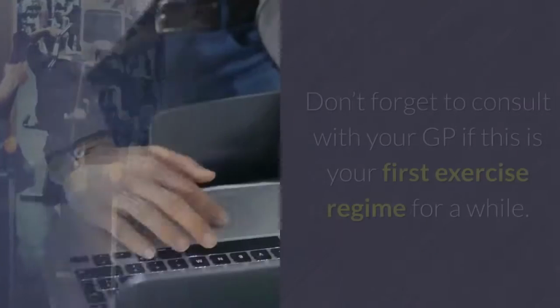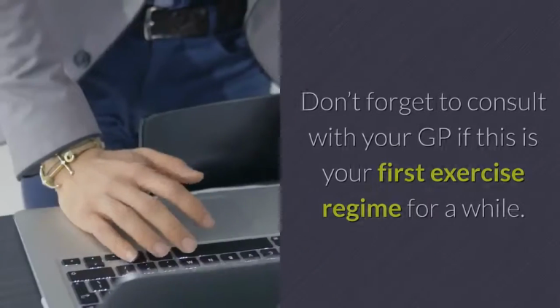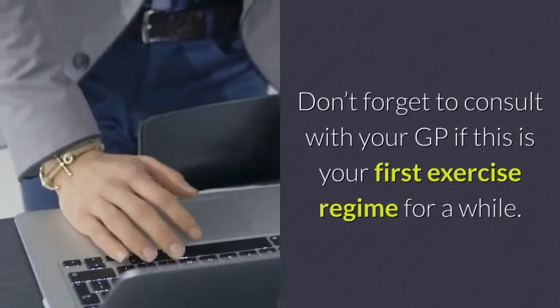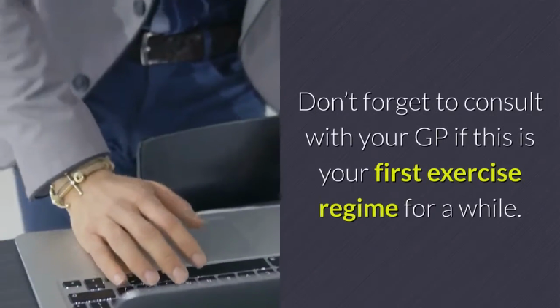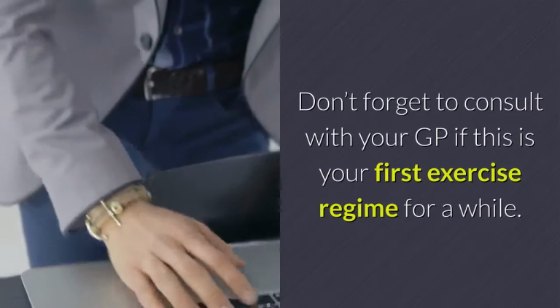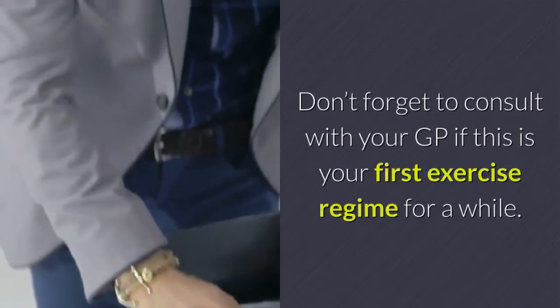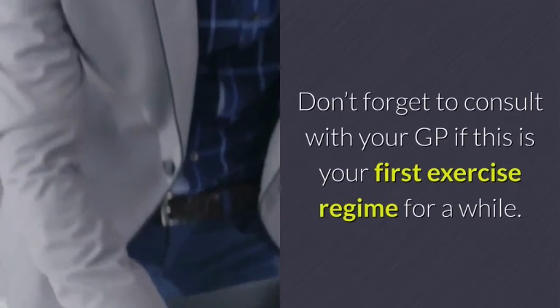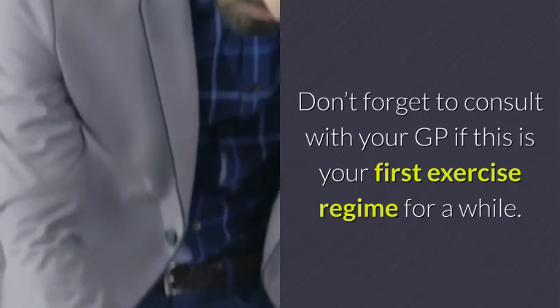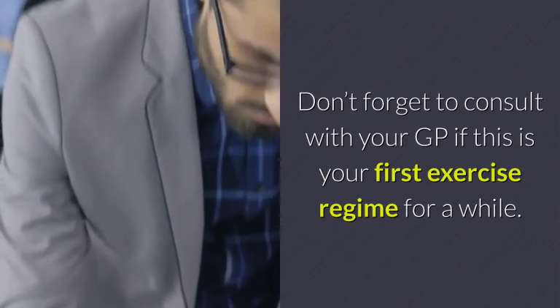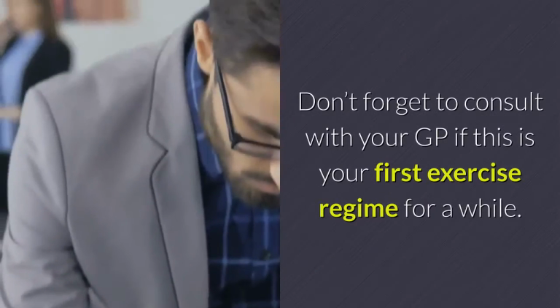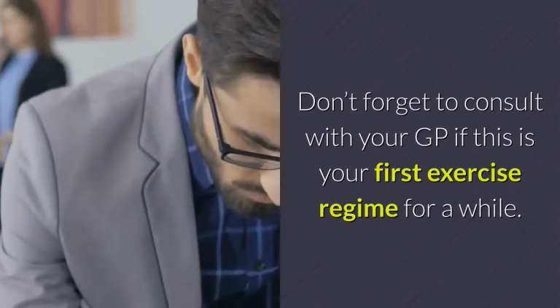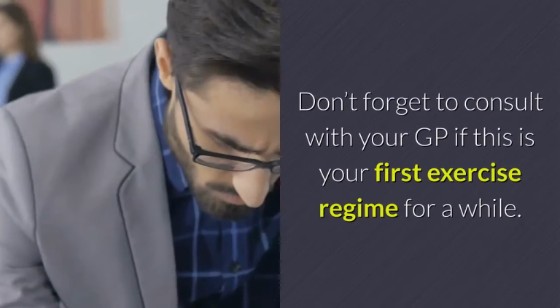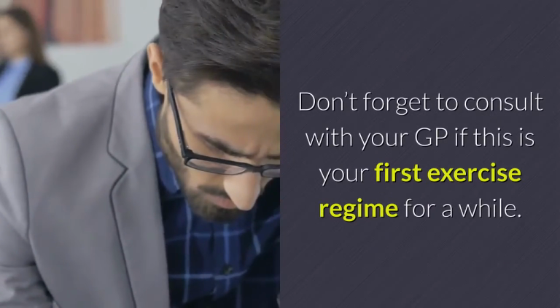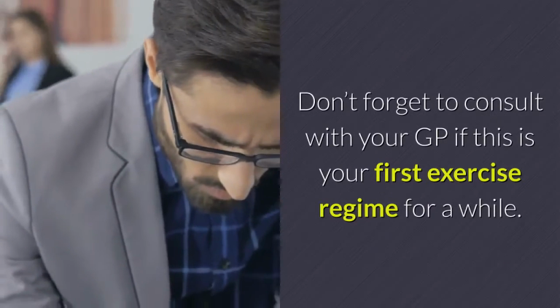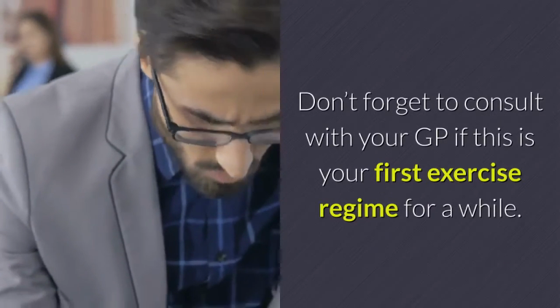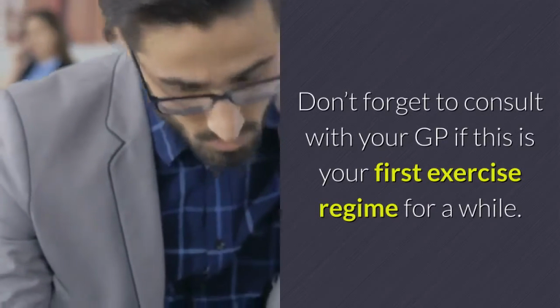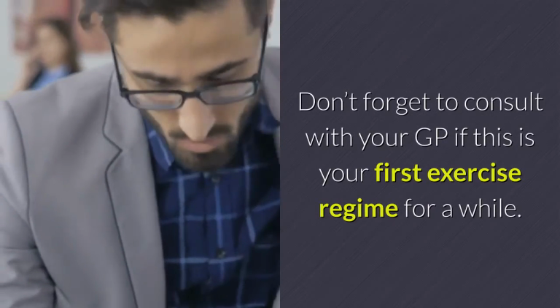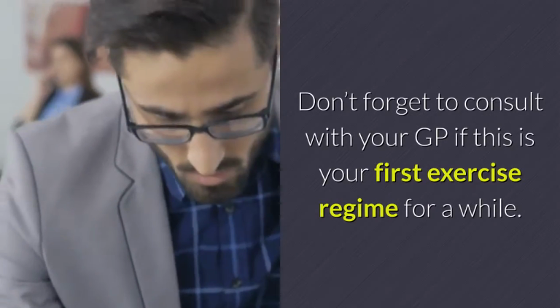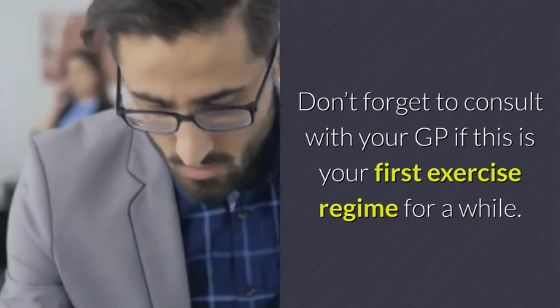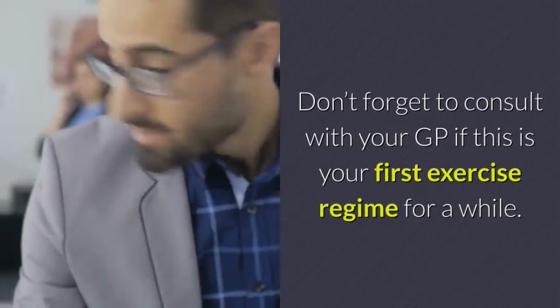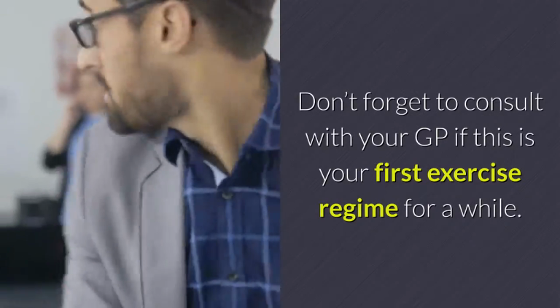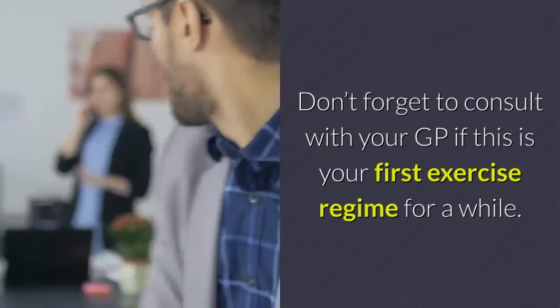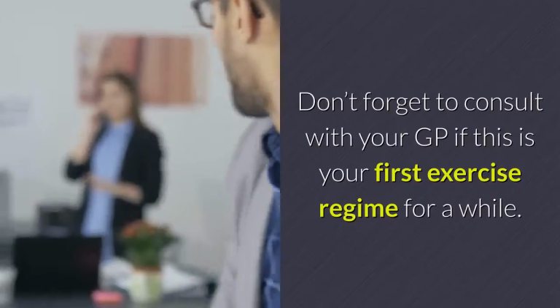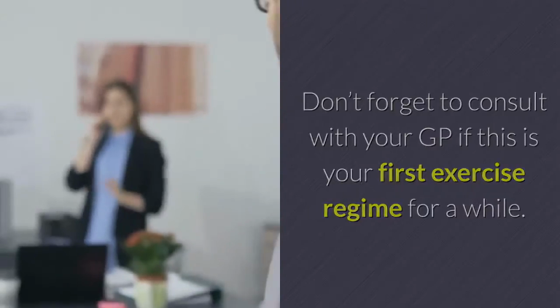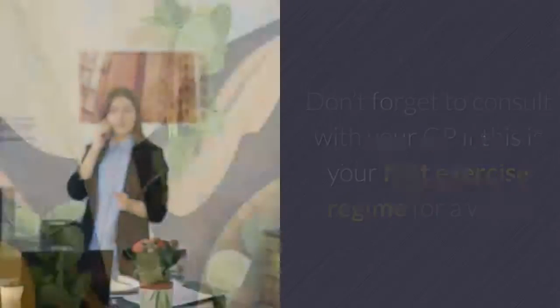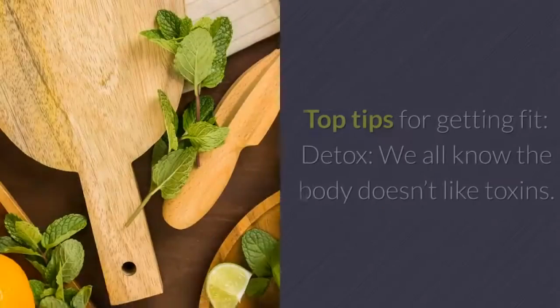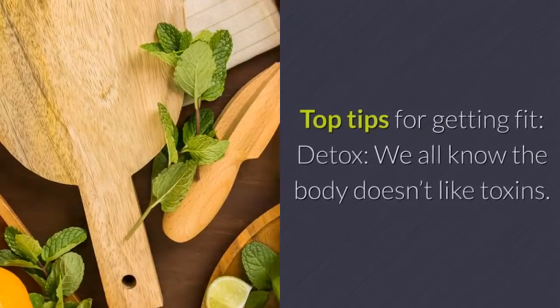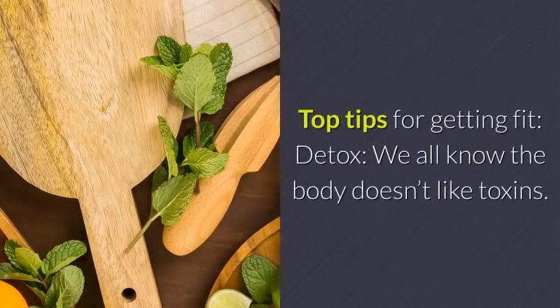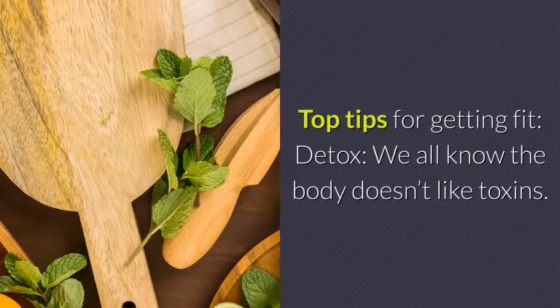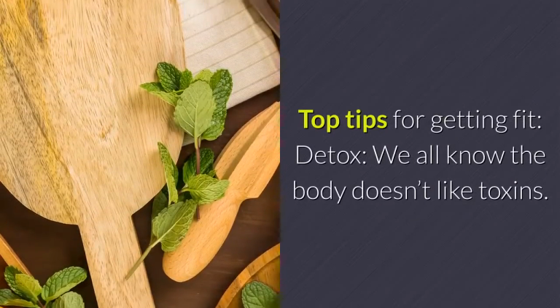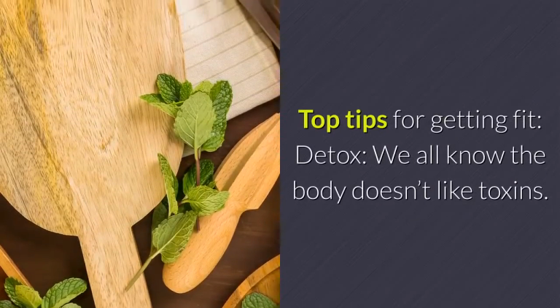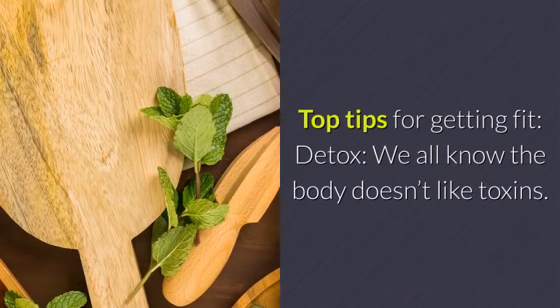Don't forget to consult with your GP if this is your first exercise regime for a while. Top Tips For Getting Fit.